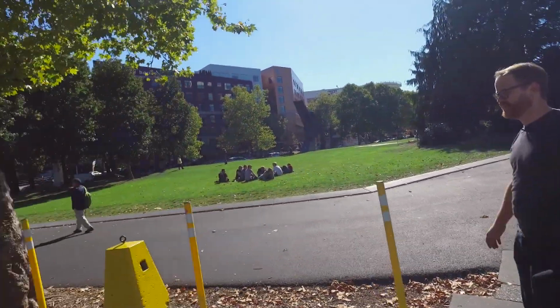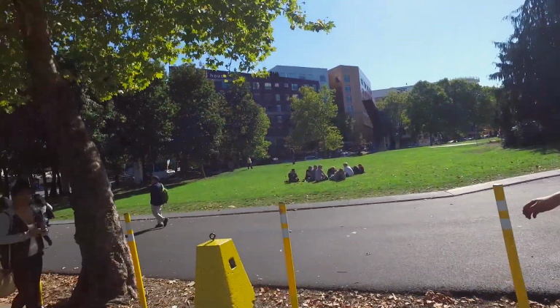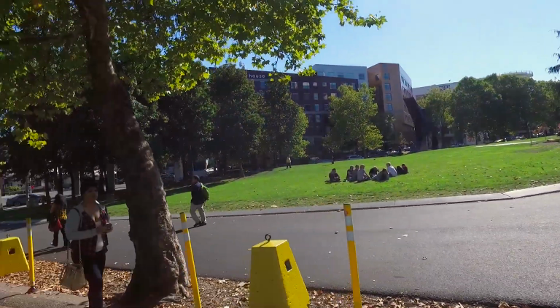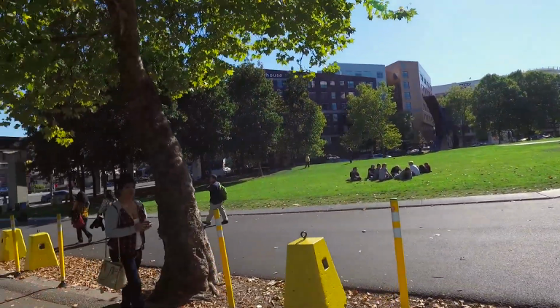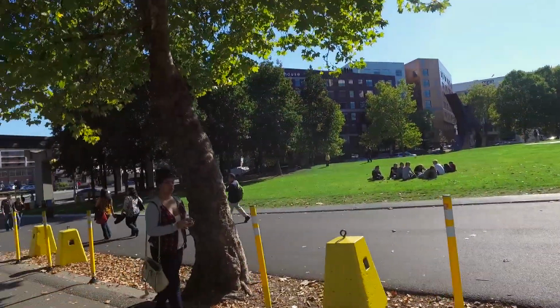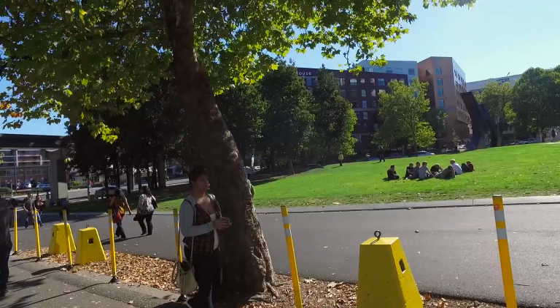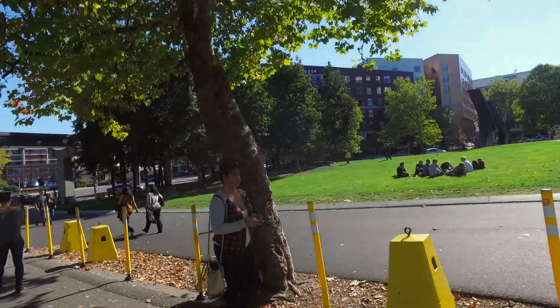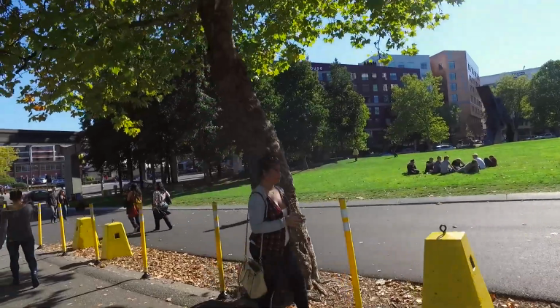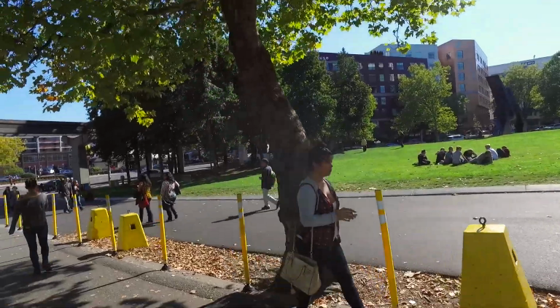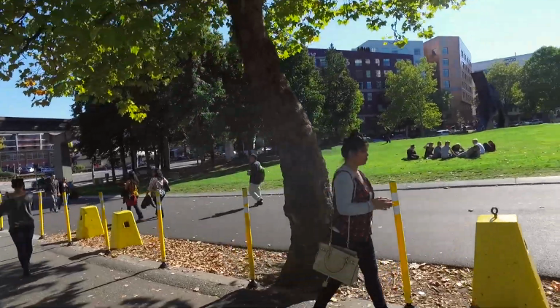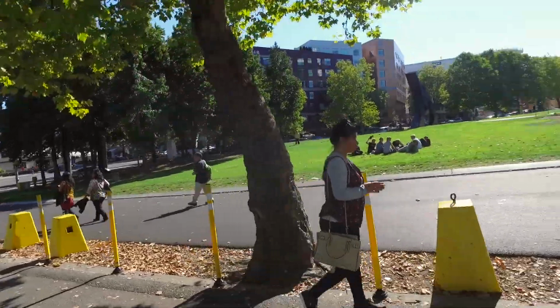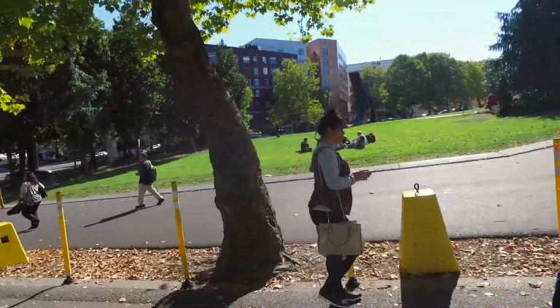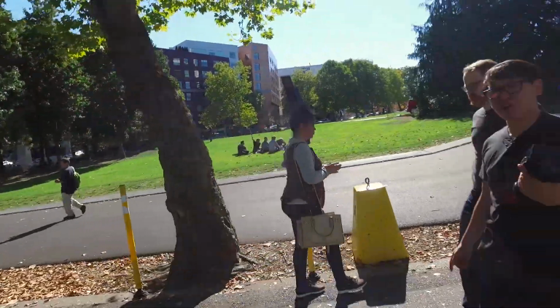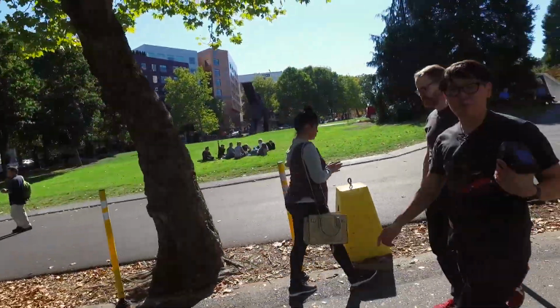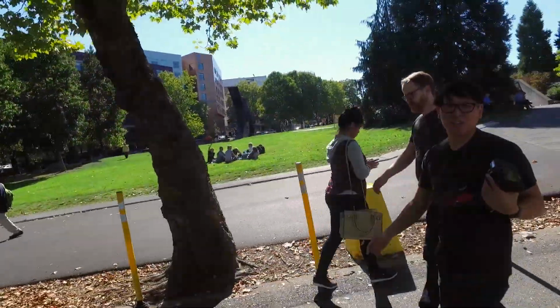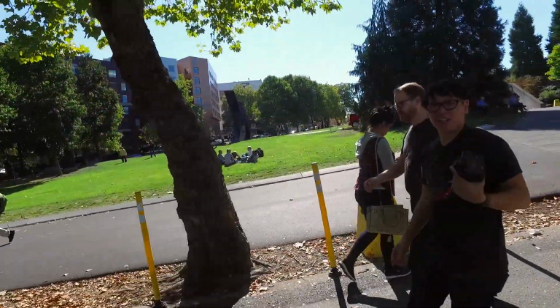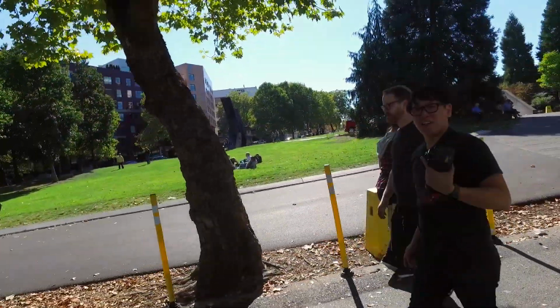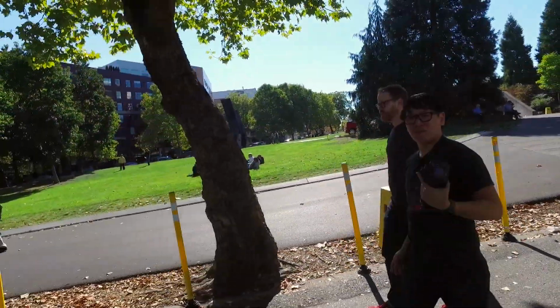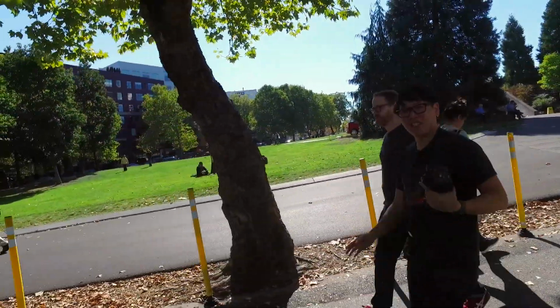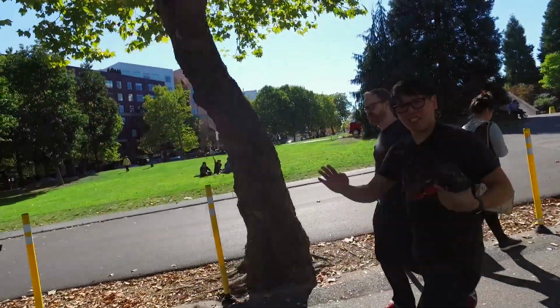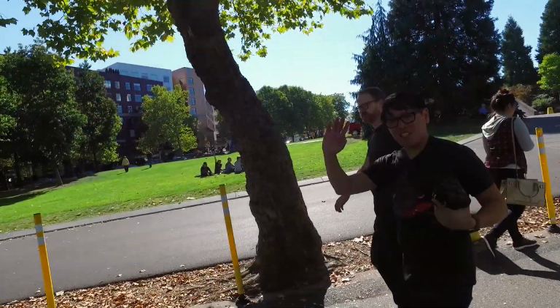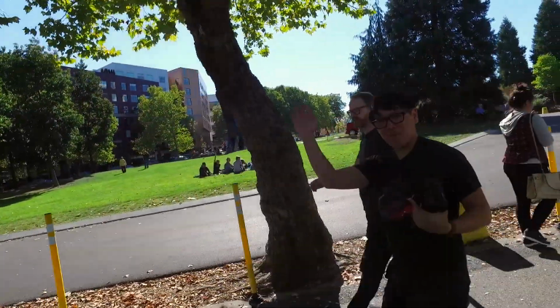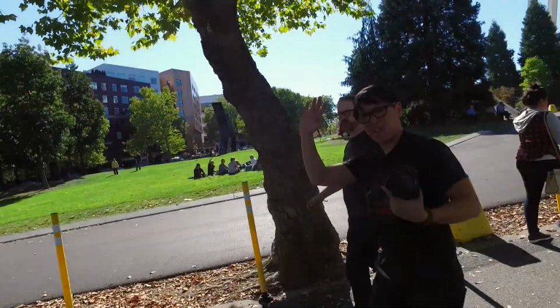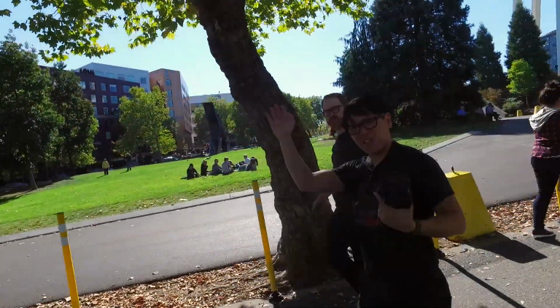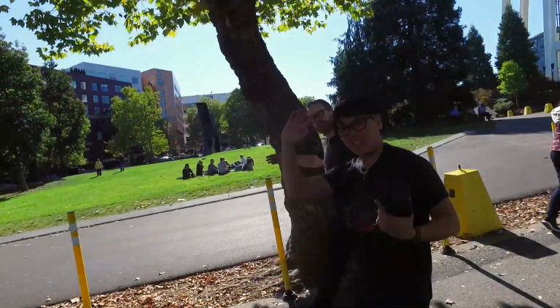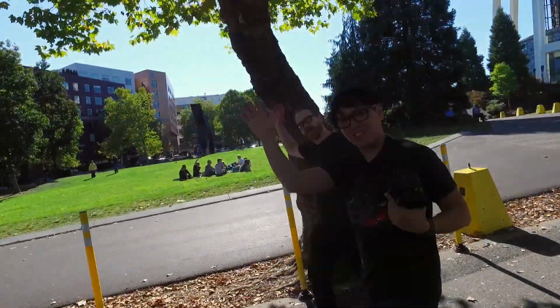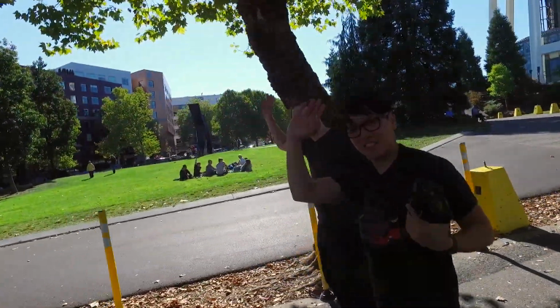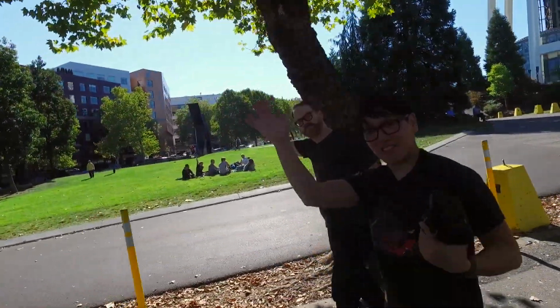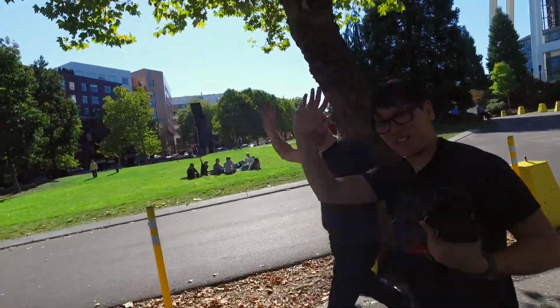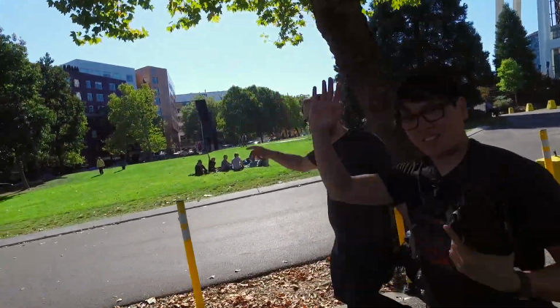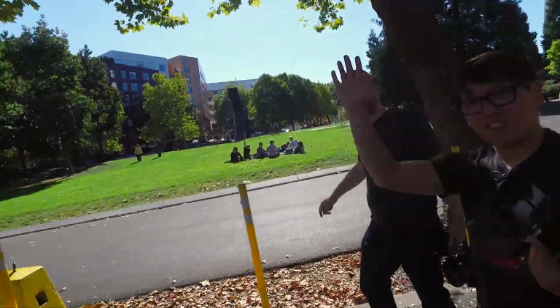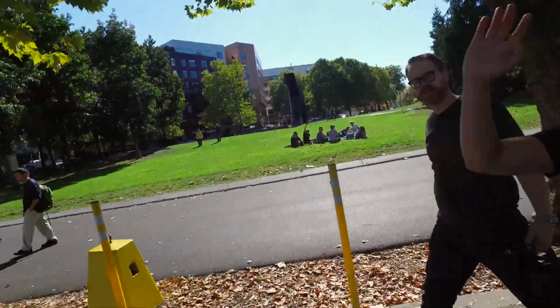That's a good enough test of this DJI Osmo. We'll see you guys next time. Bye. Thanks for watching.